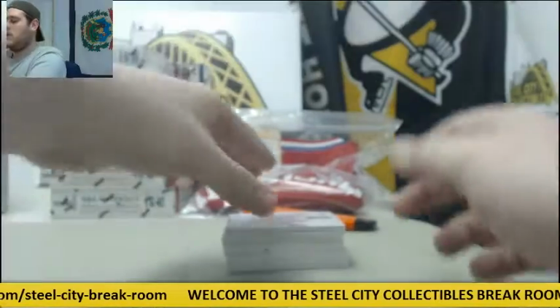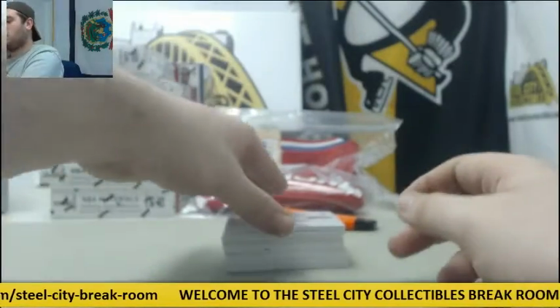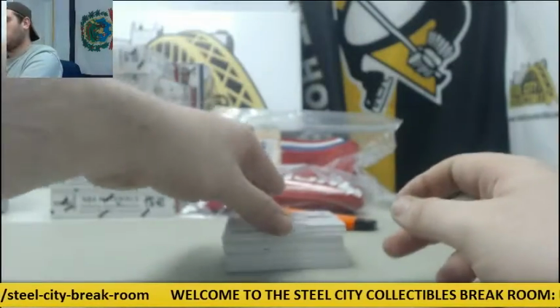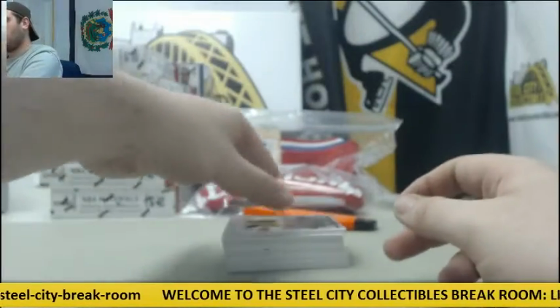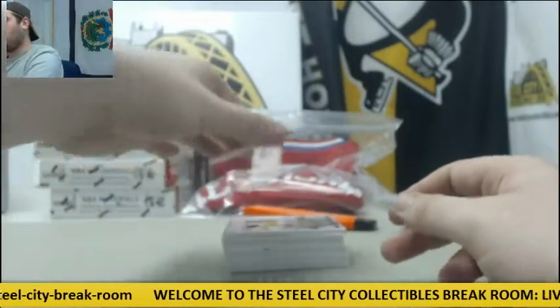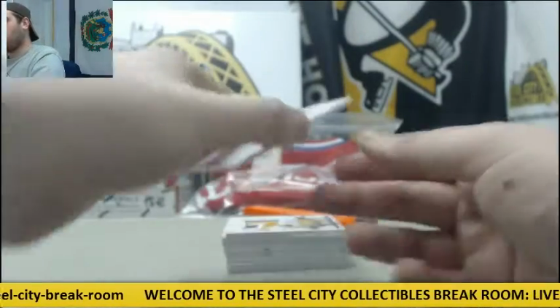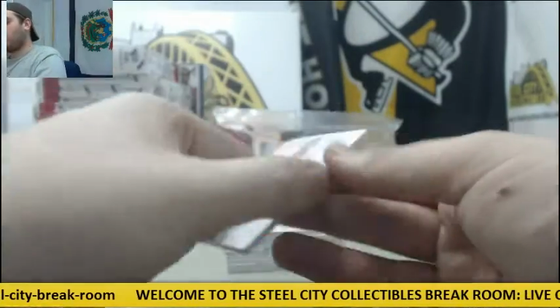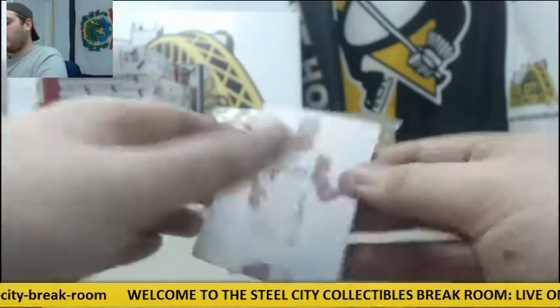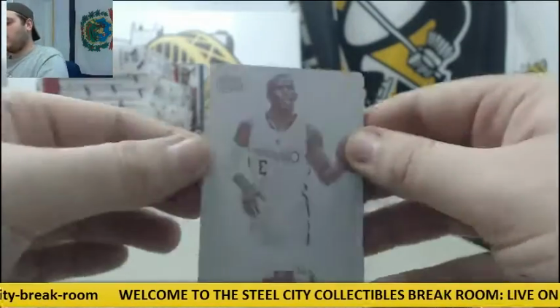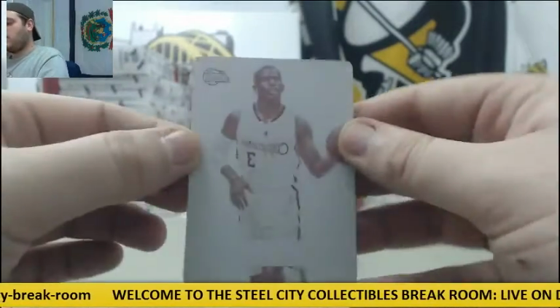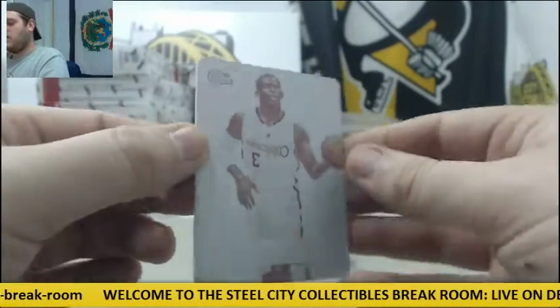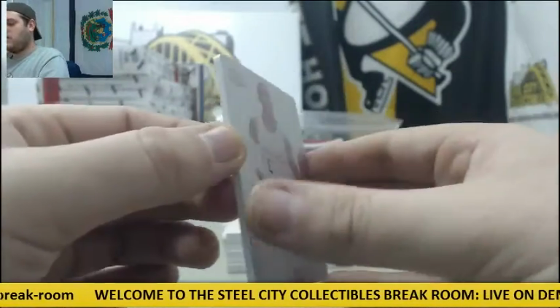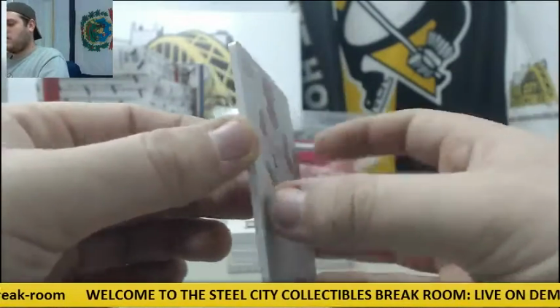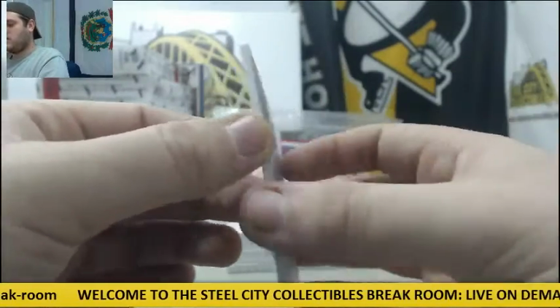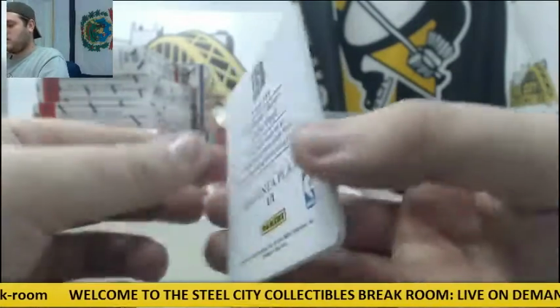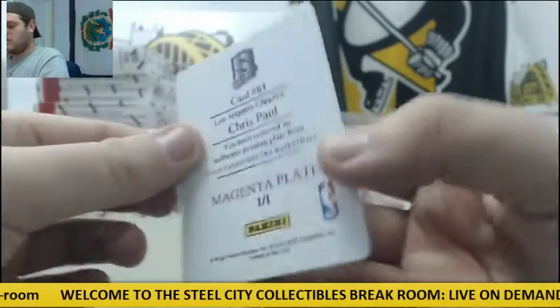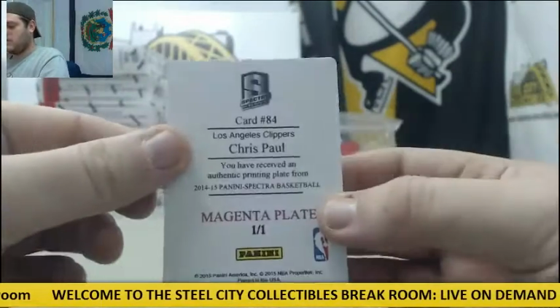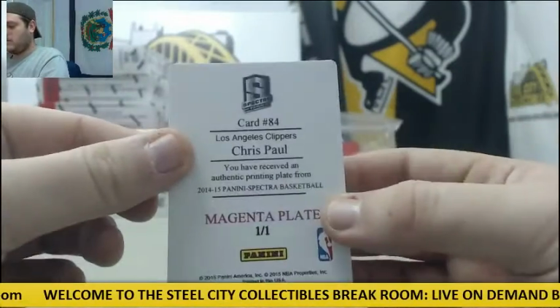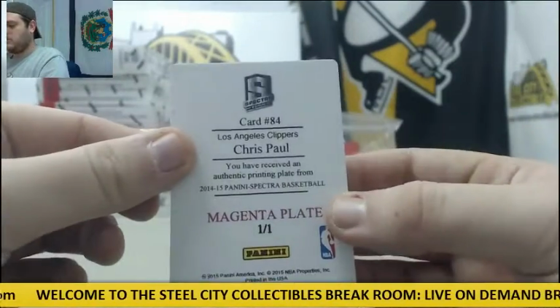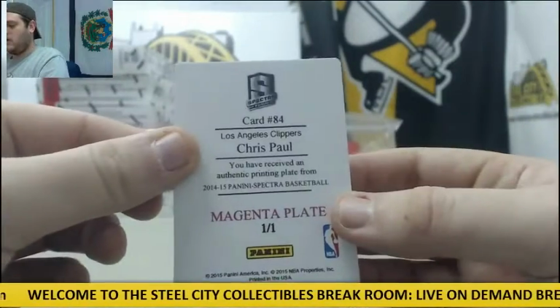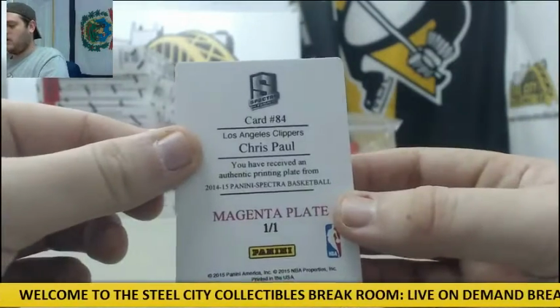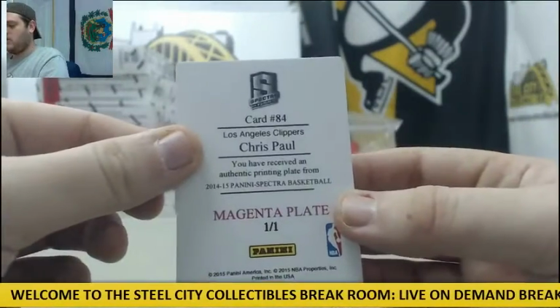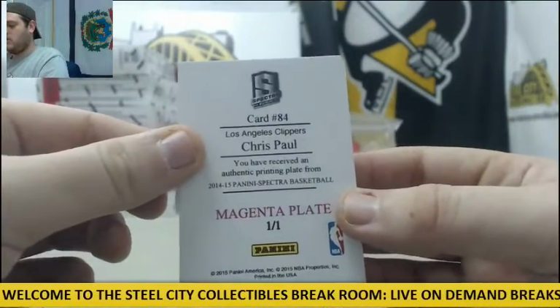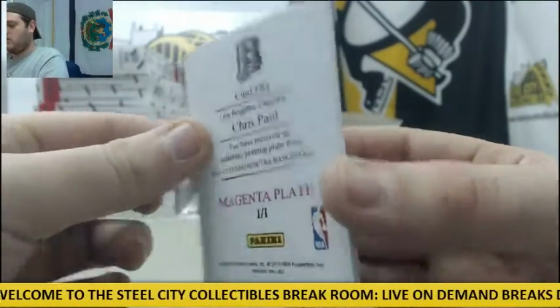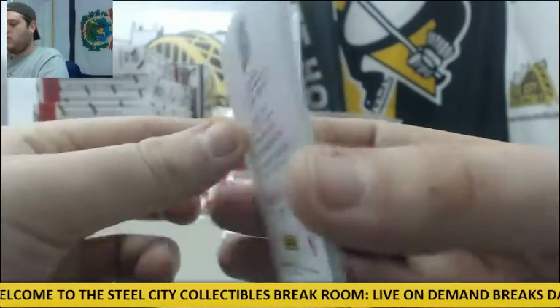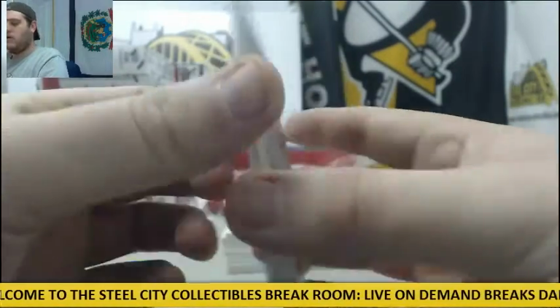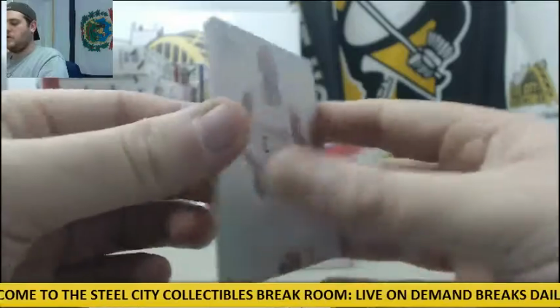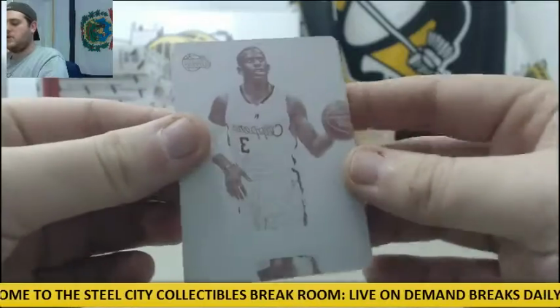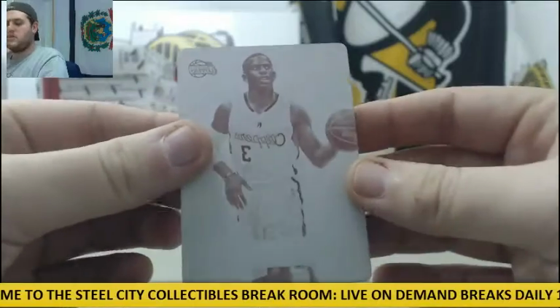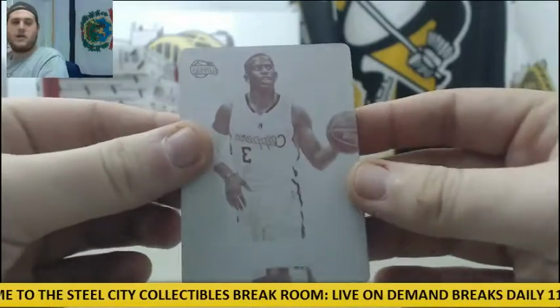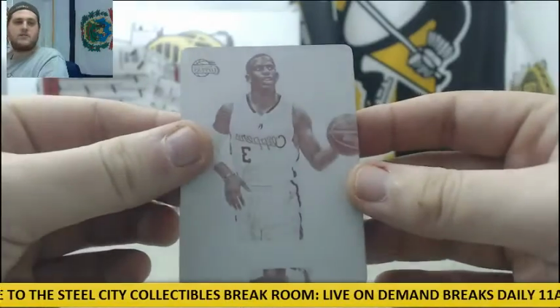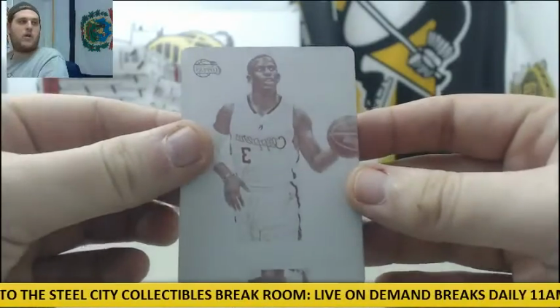Next up, we've got a printing plate right here — Chris Paul, 101 Magenta Plate.